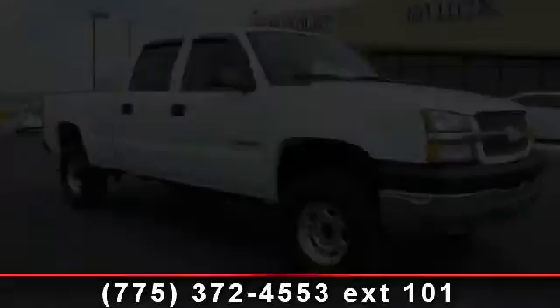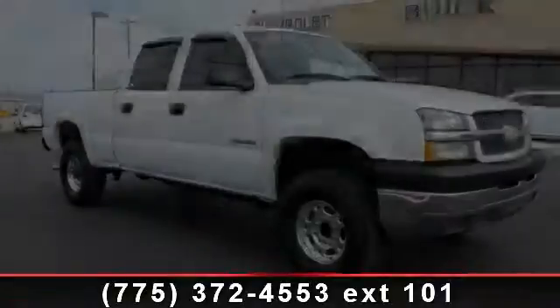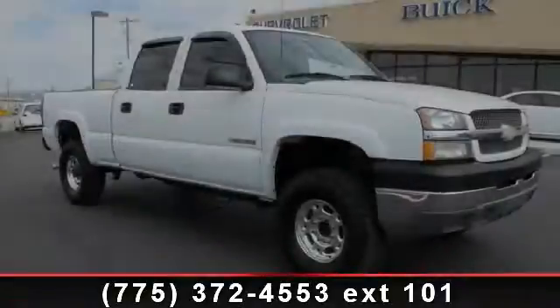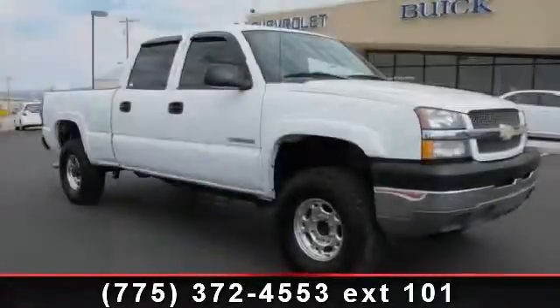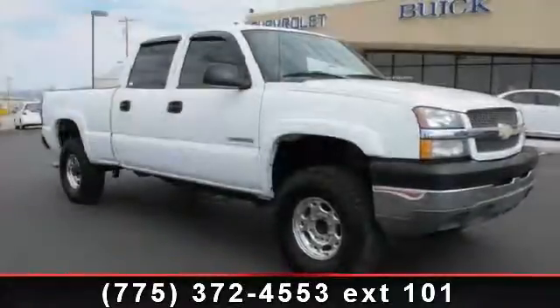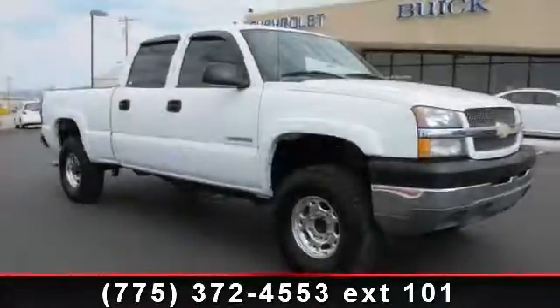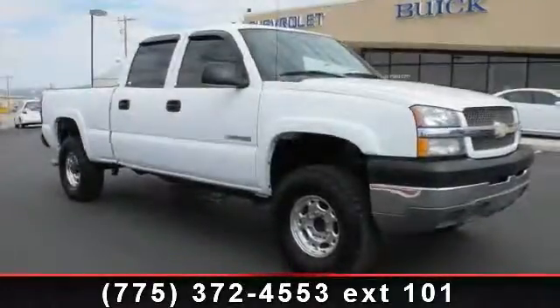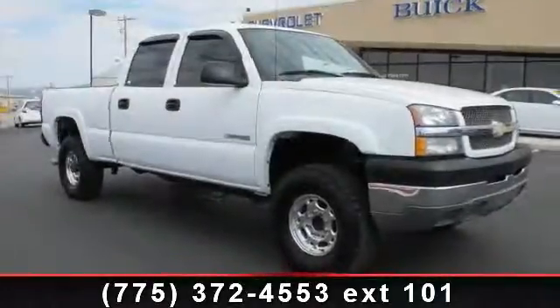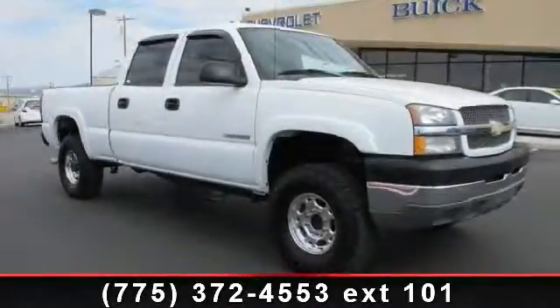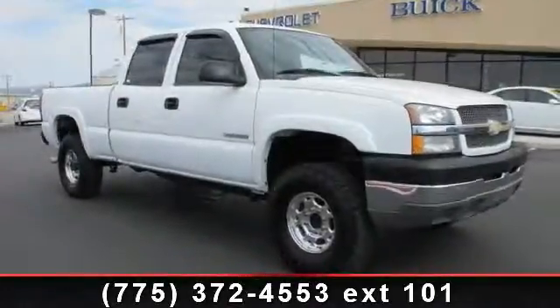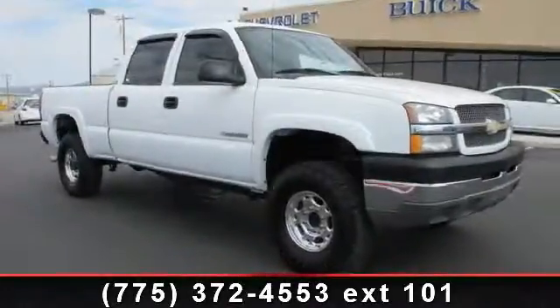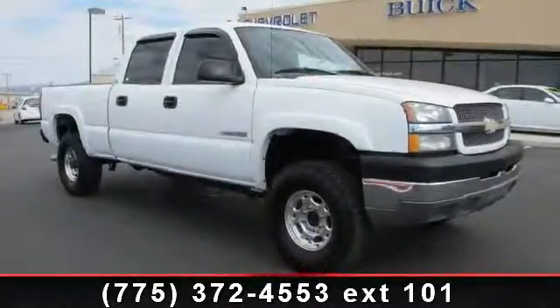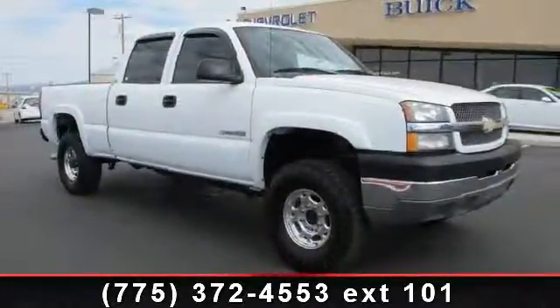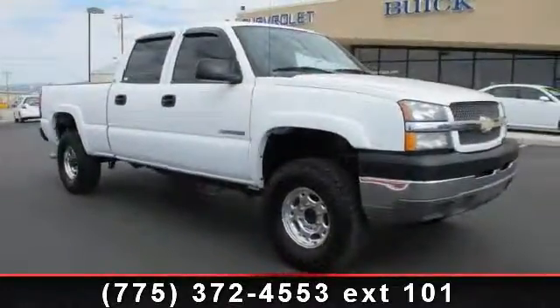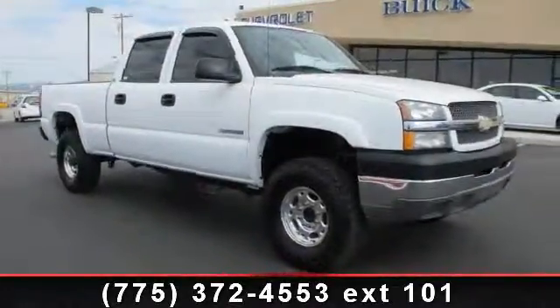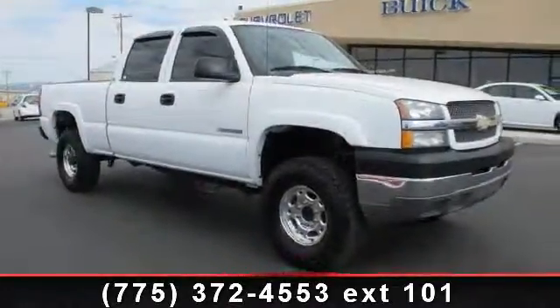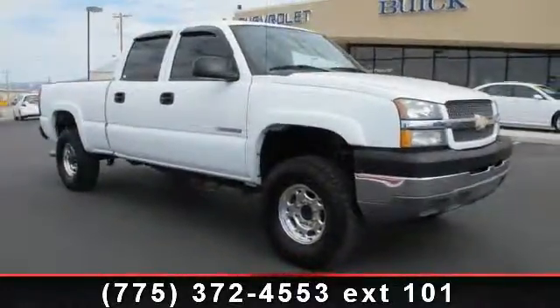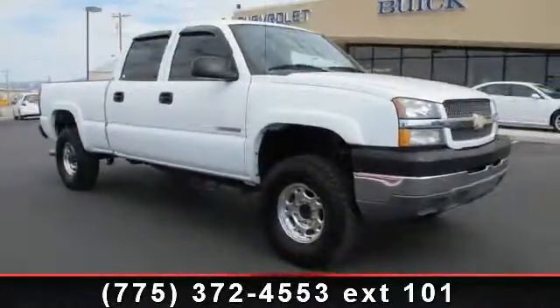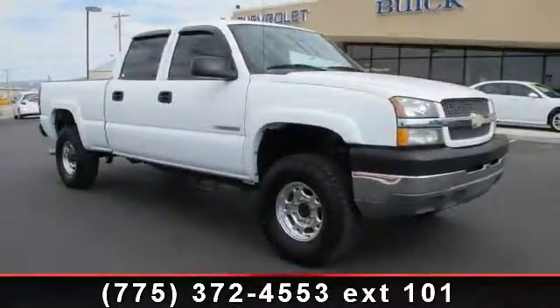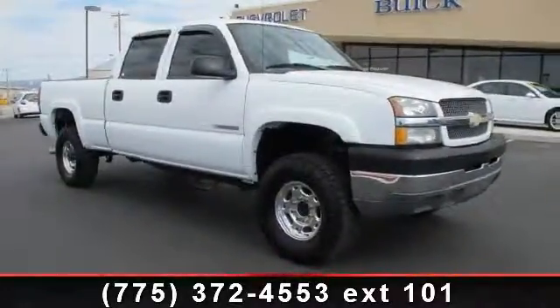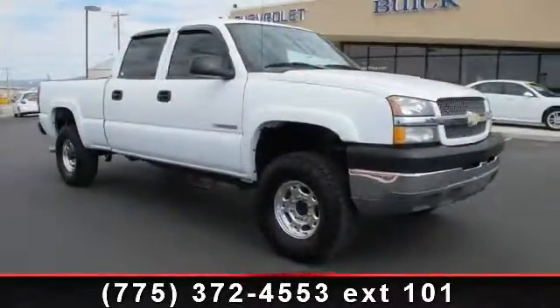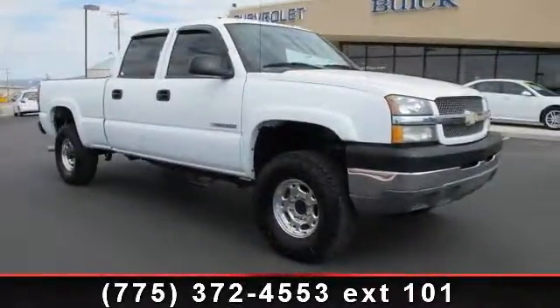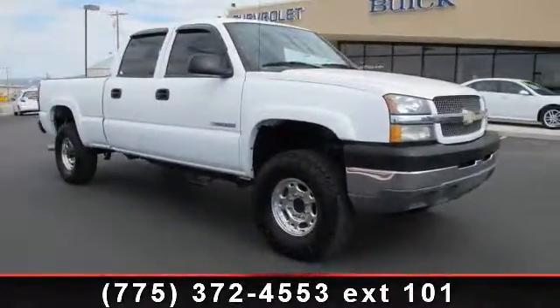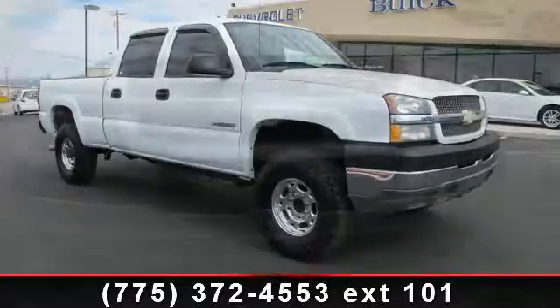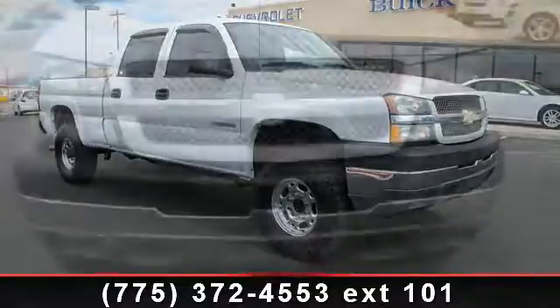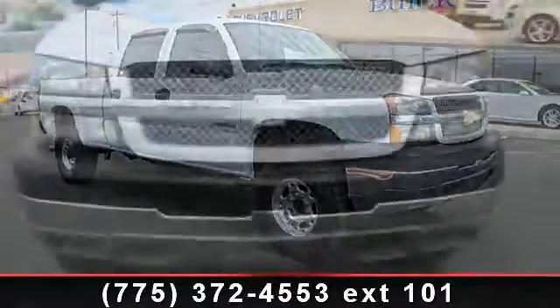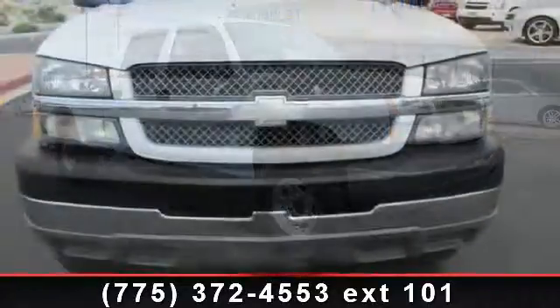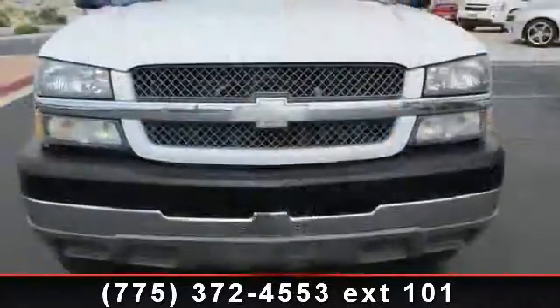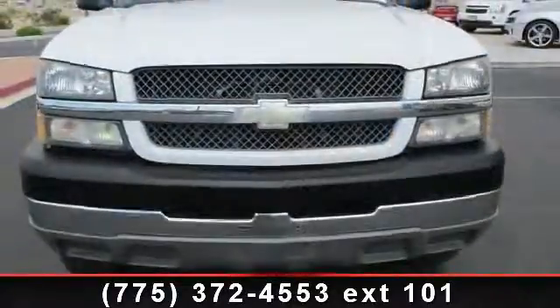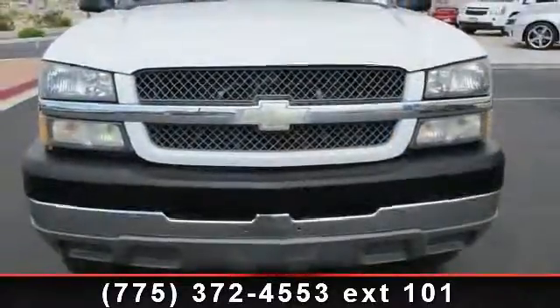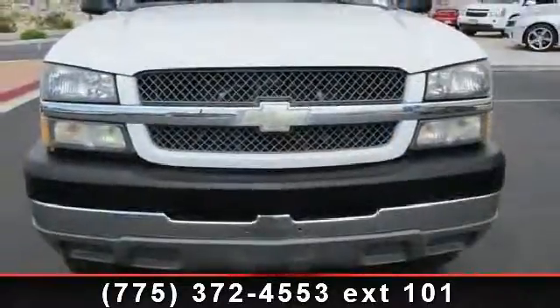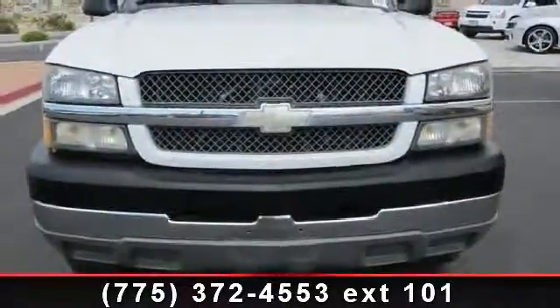Check out this 2004 Chevrolet Silverado 2500. This may be the set of wheels you've been looking for.